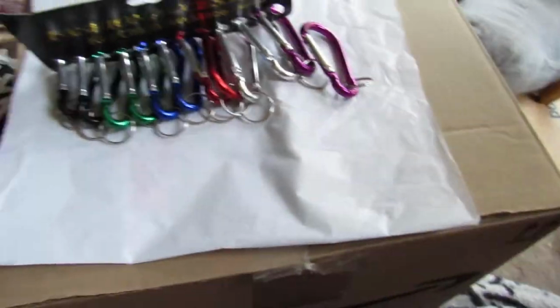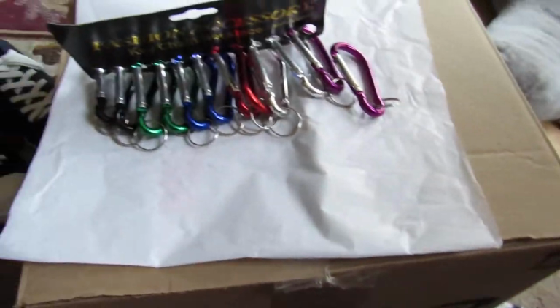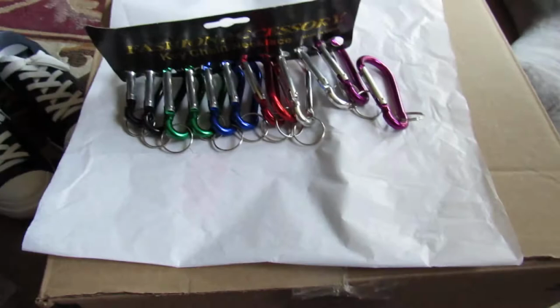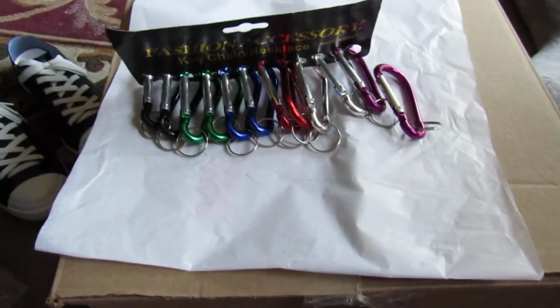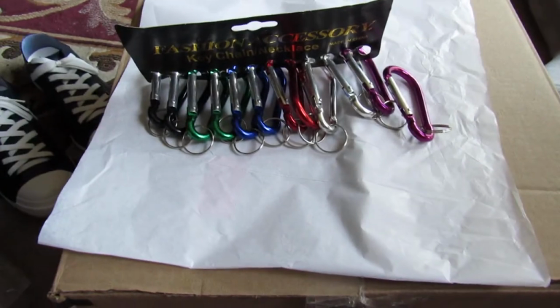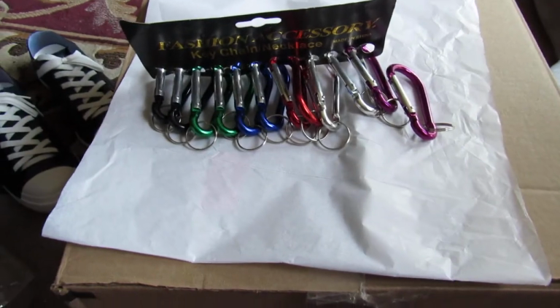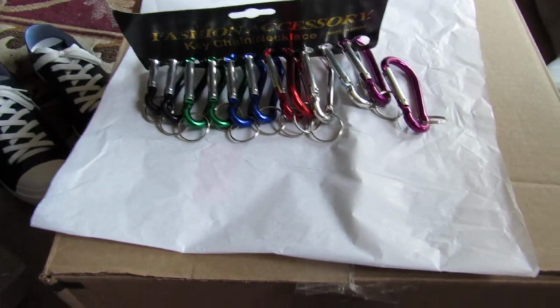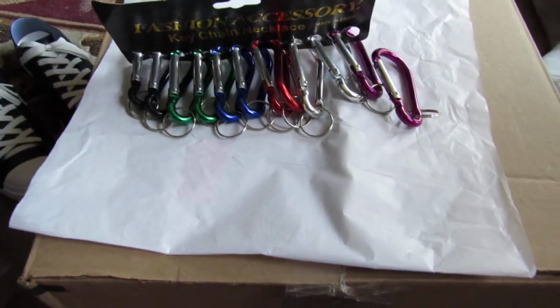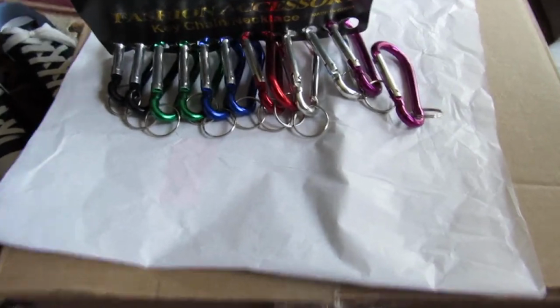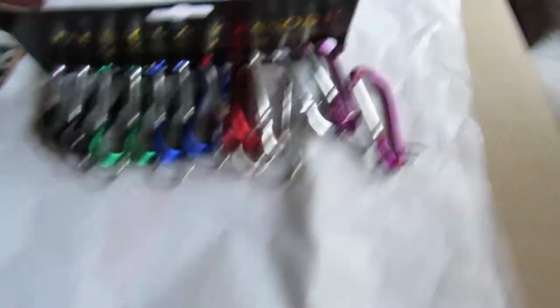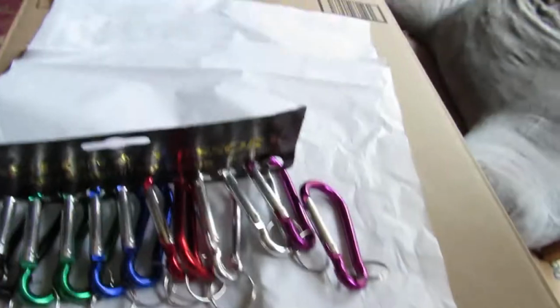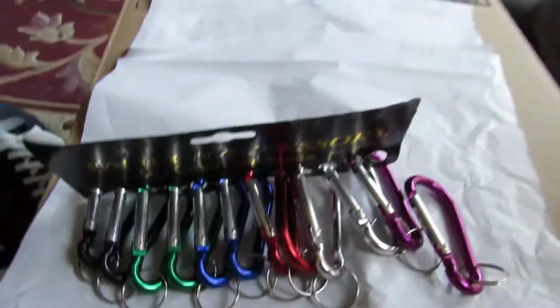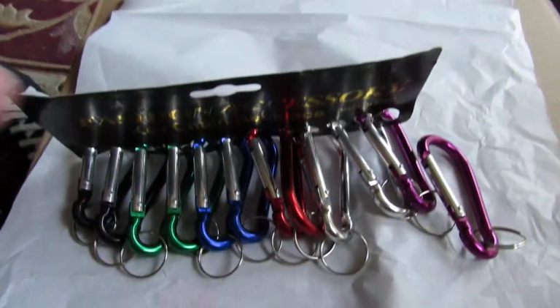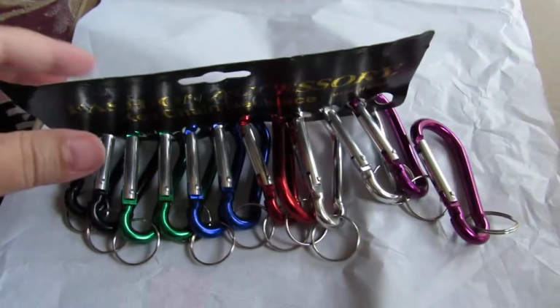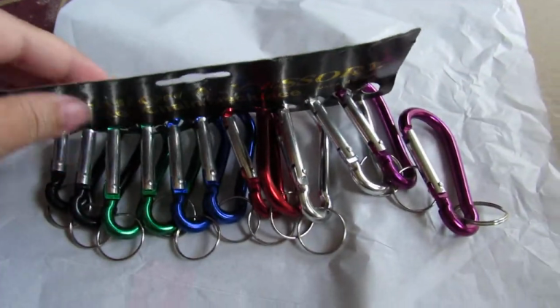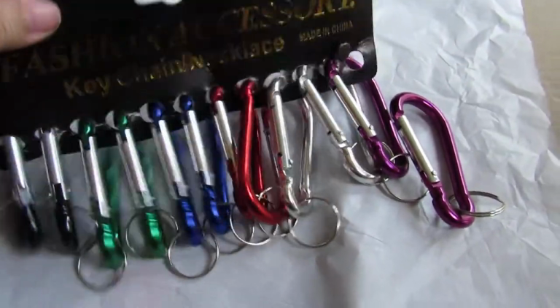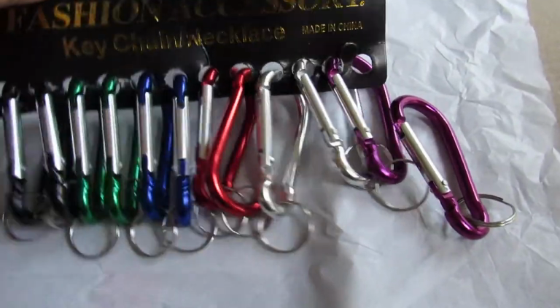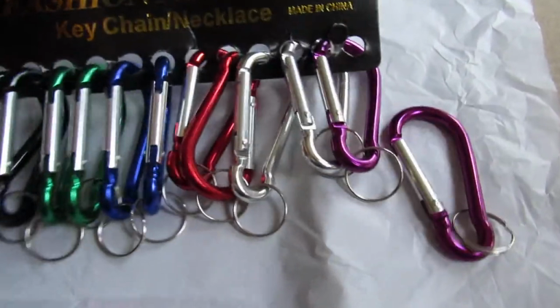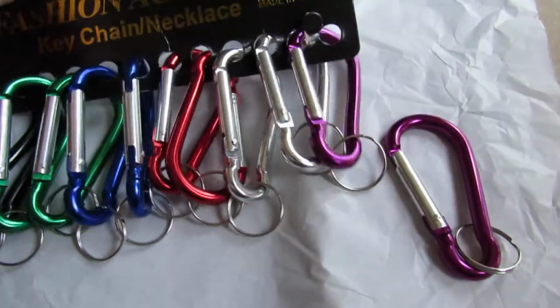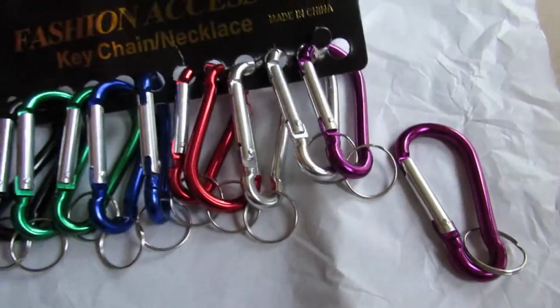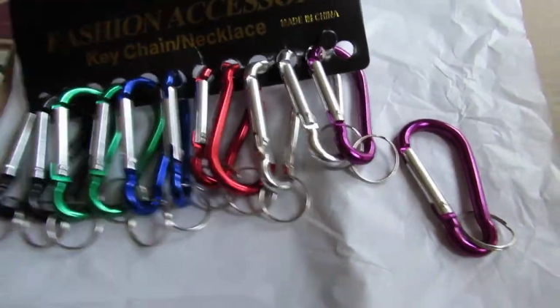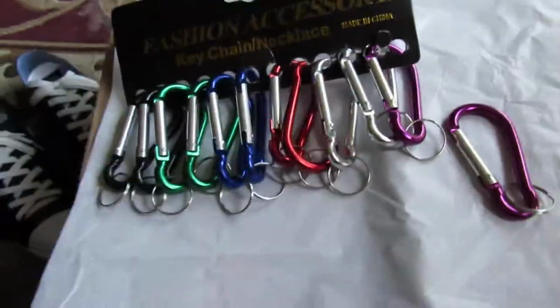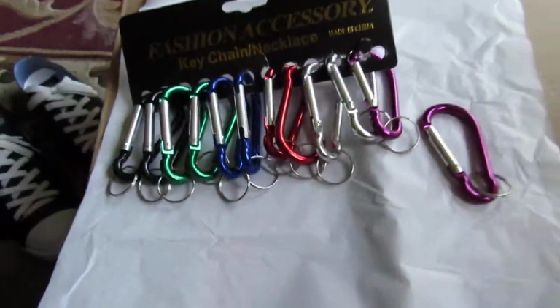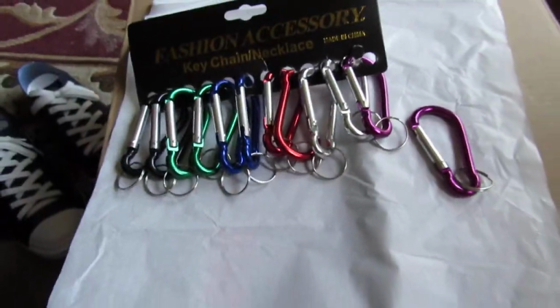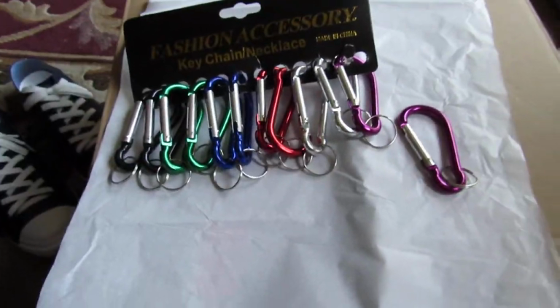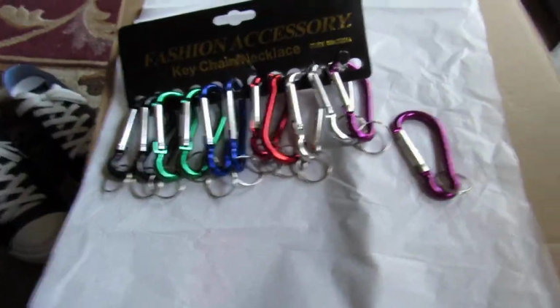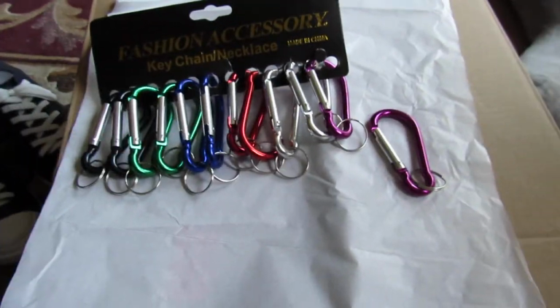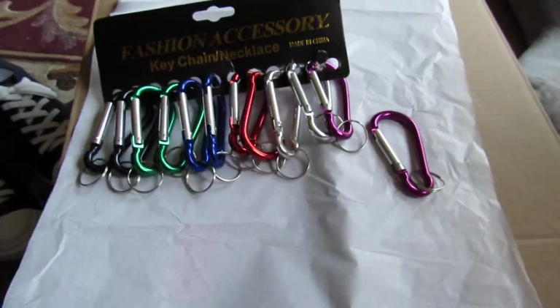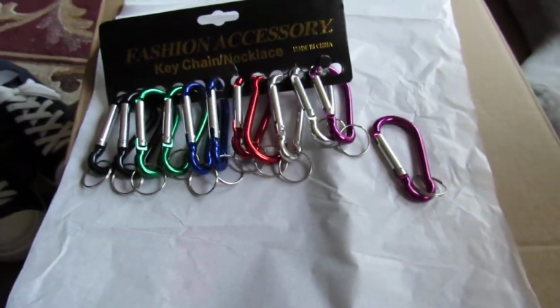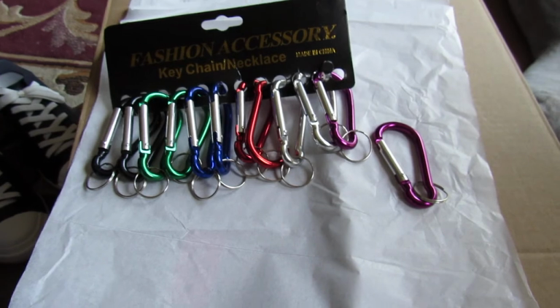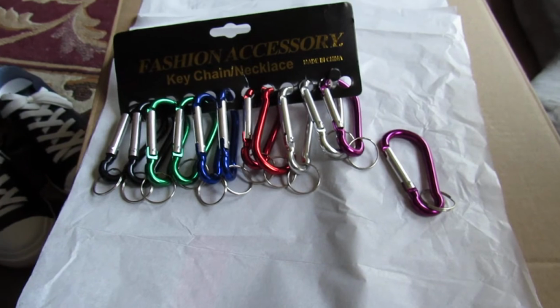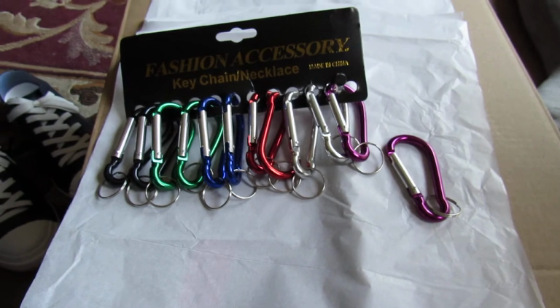Check the link below on how to order these carabiners today. Thank you.